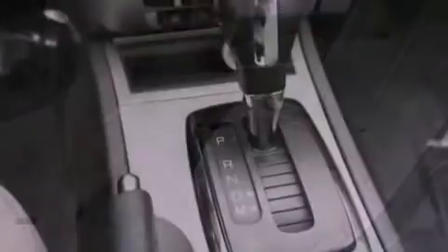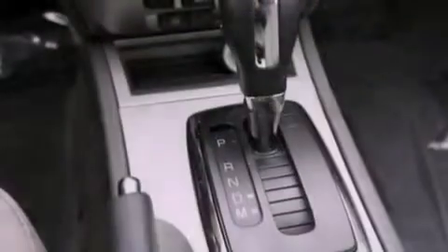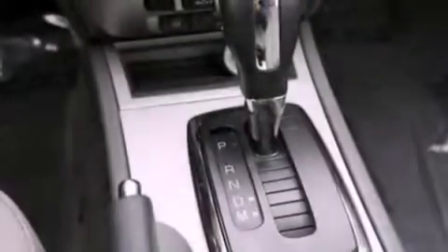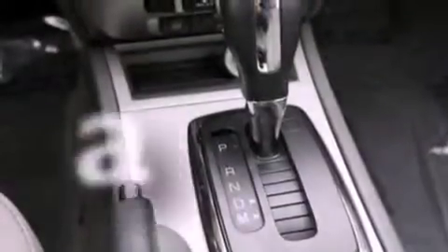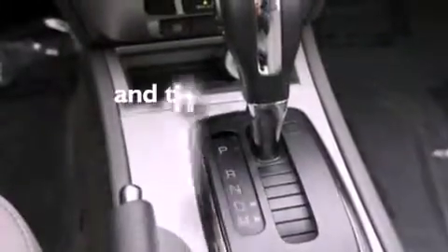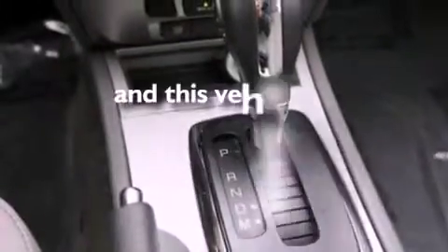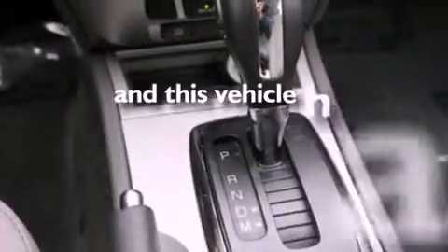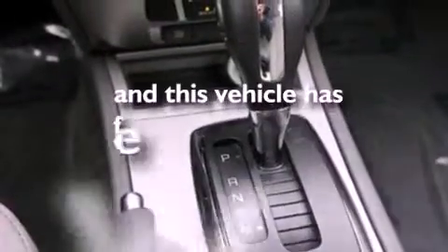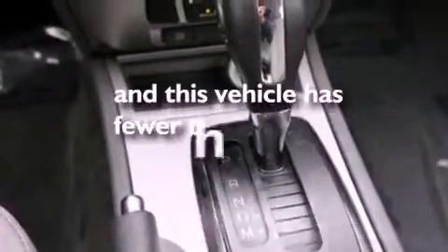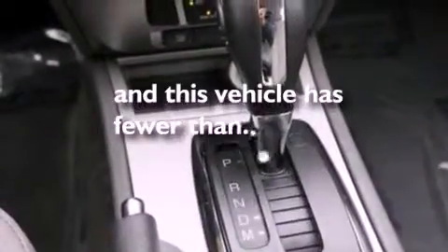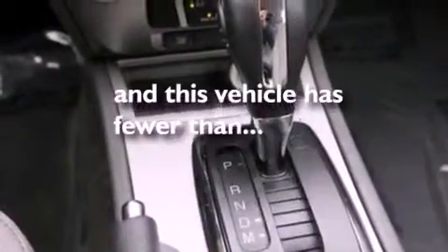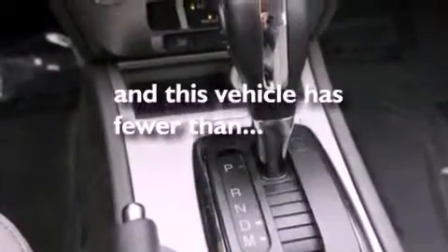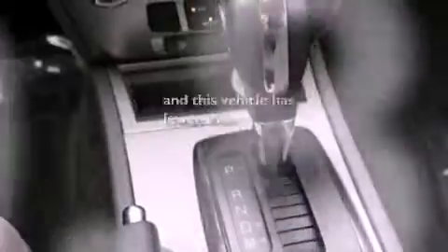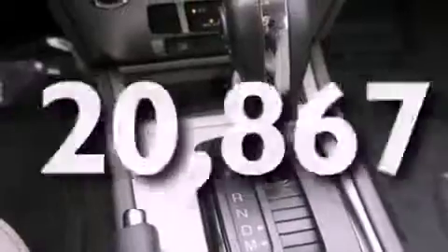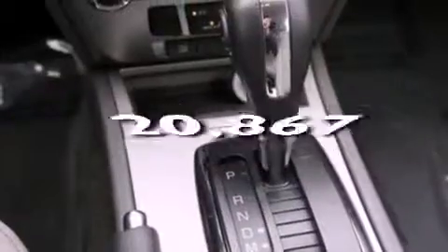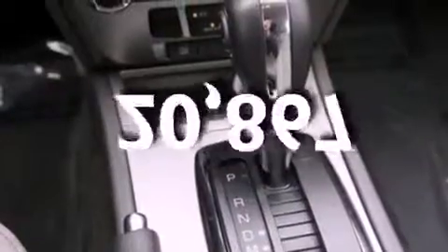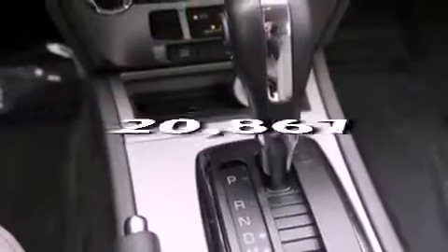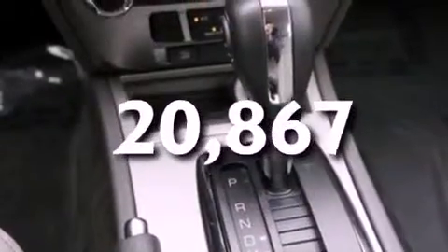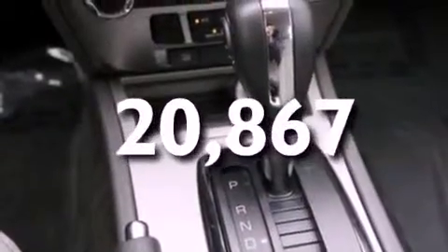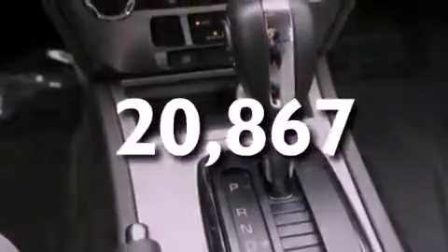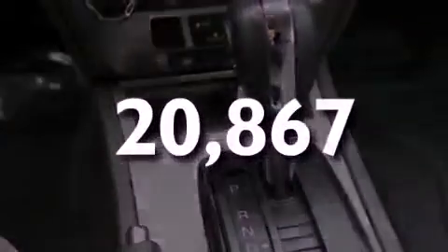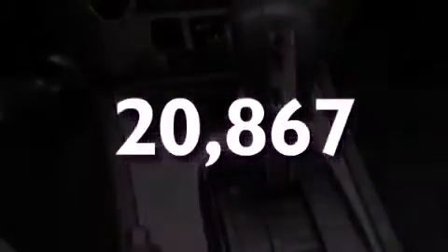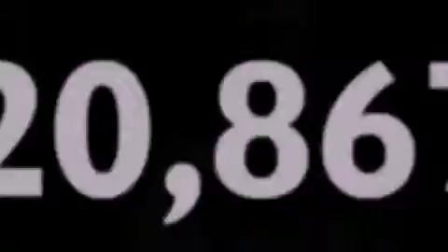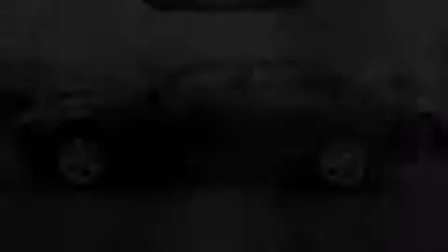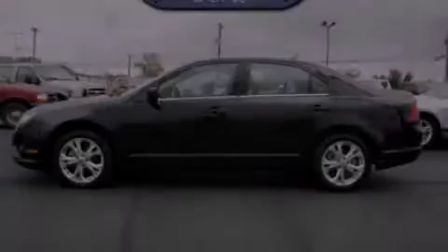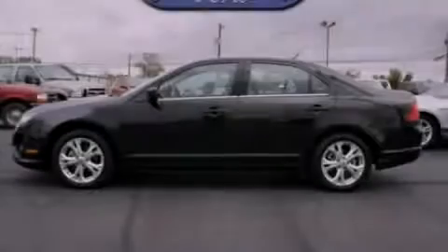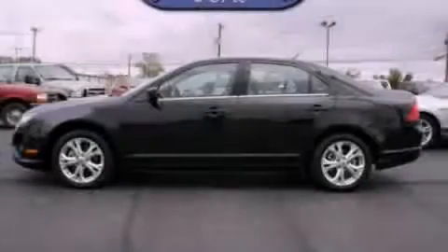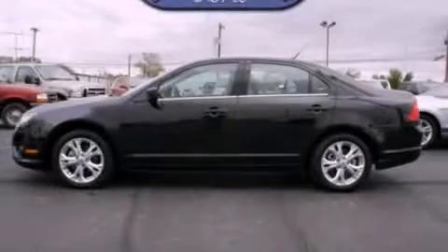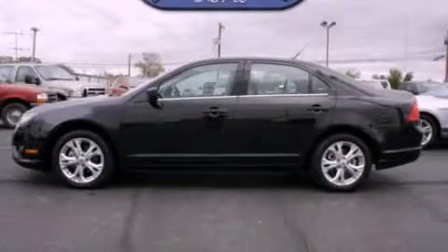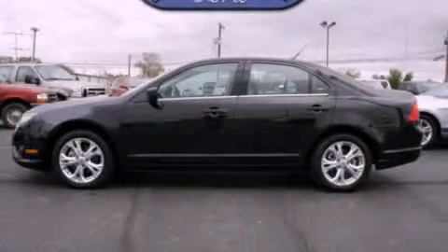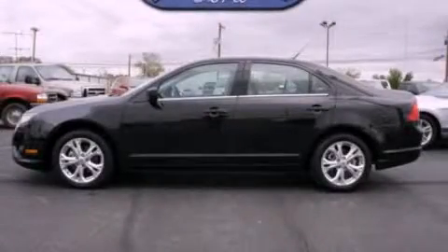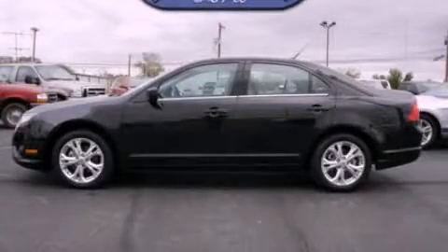This vehicle has fewer than 21,000 miles on the odometer. Please call us today for more information on this great vehicle.